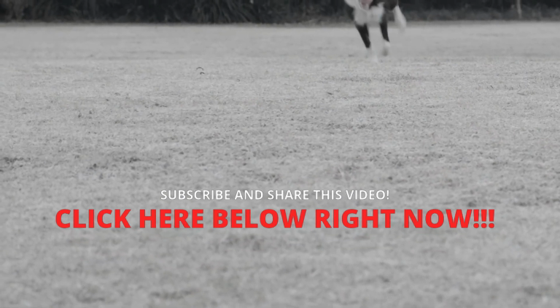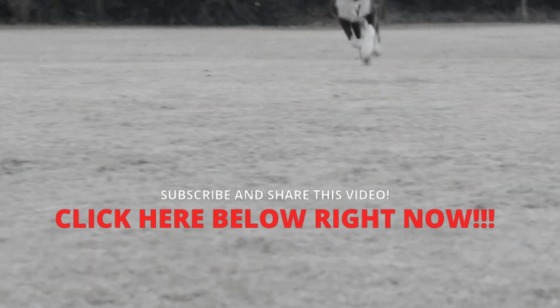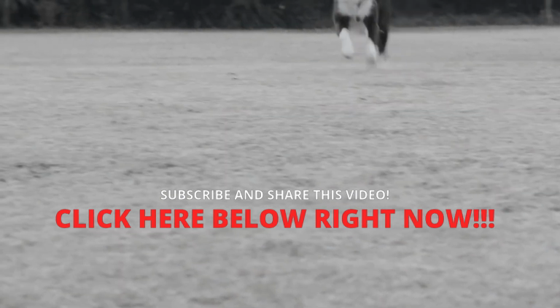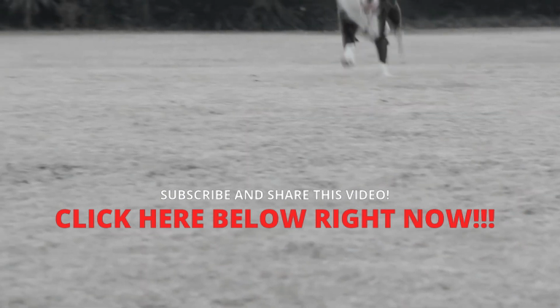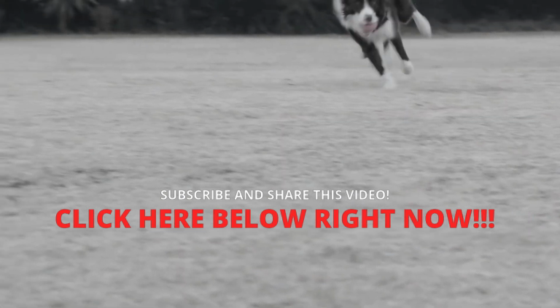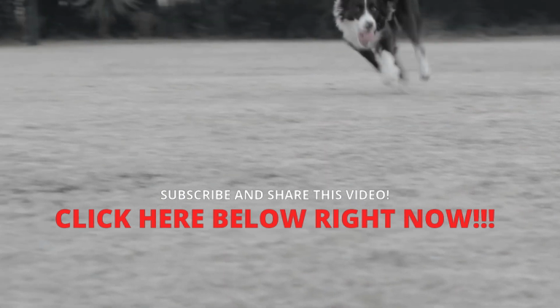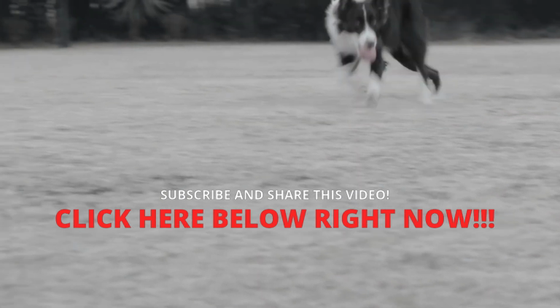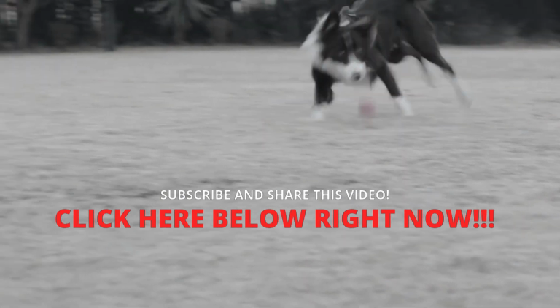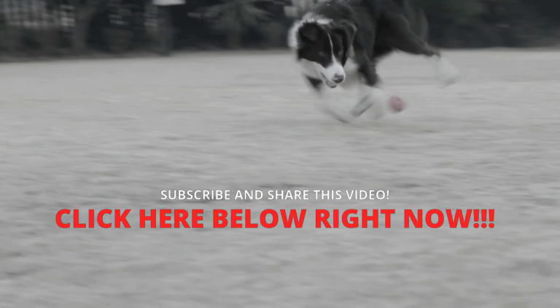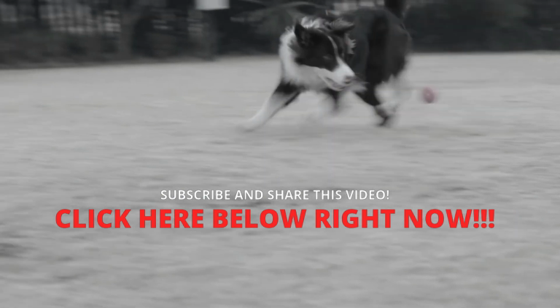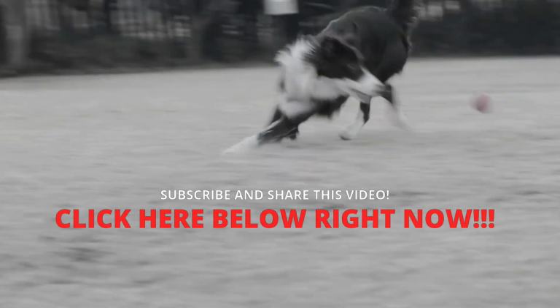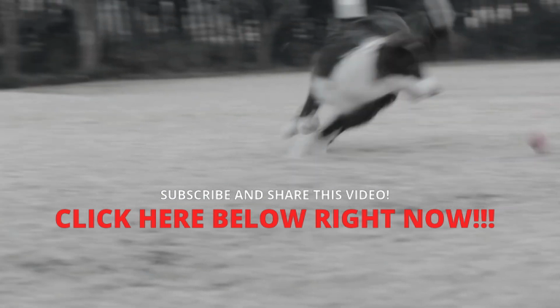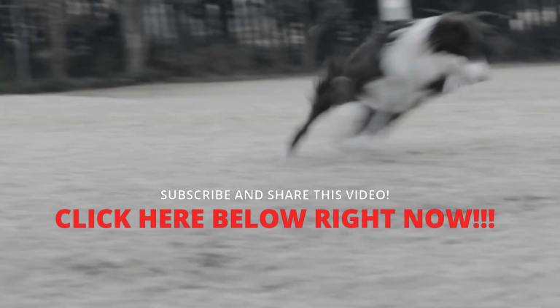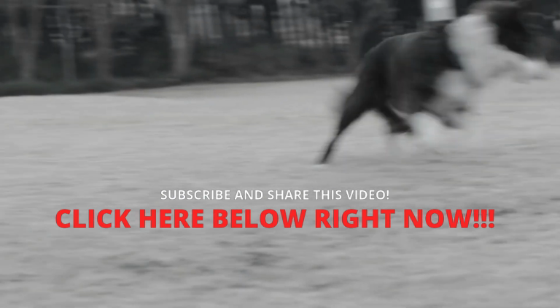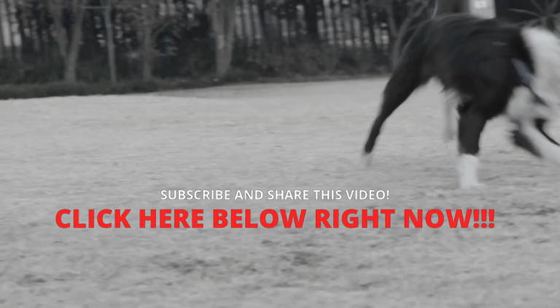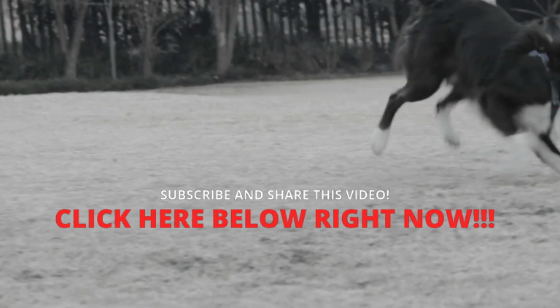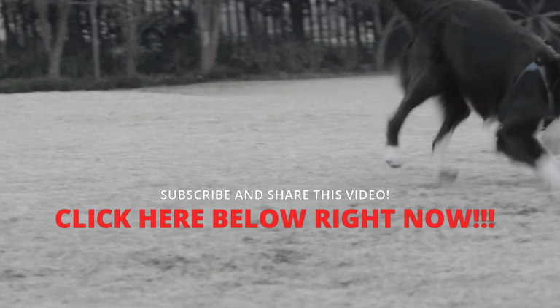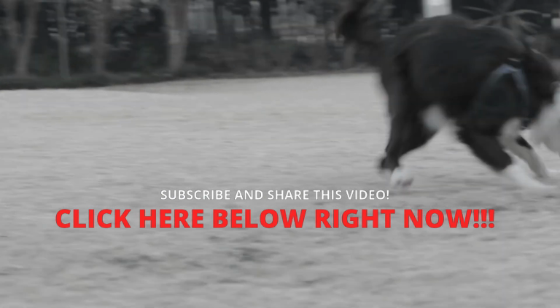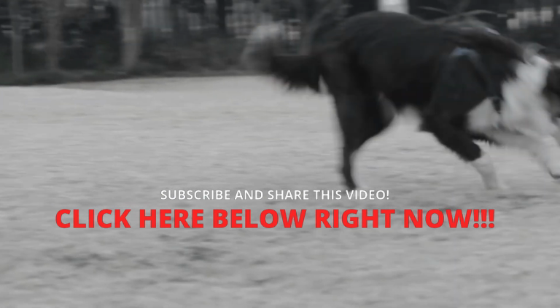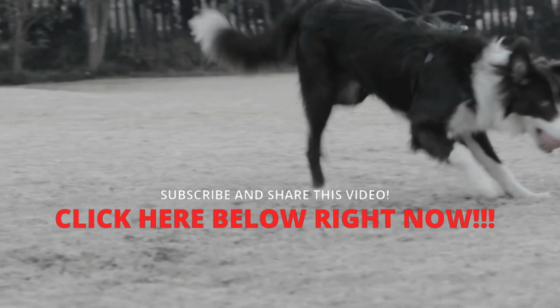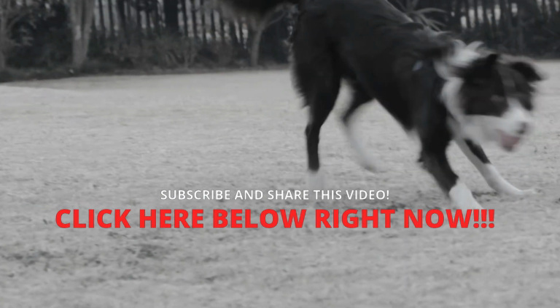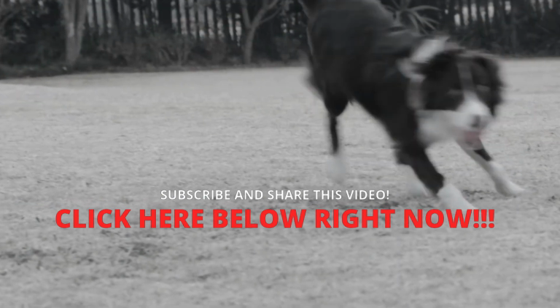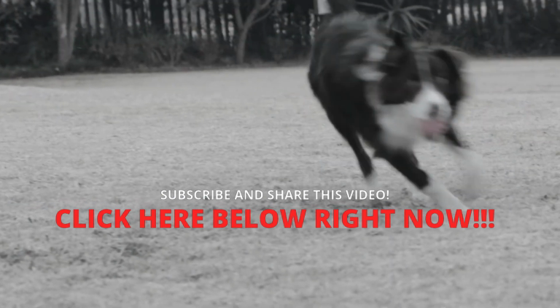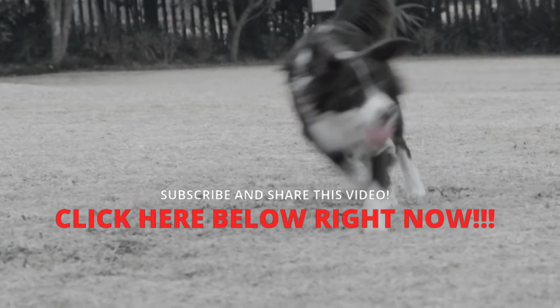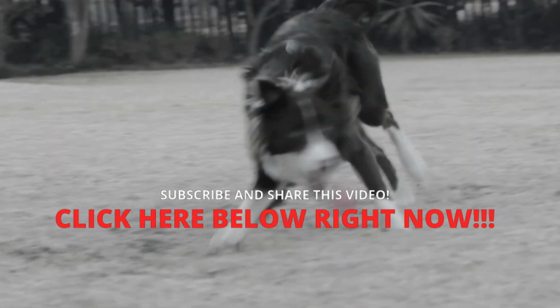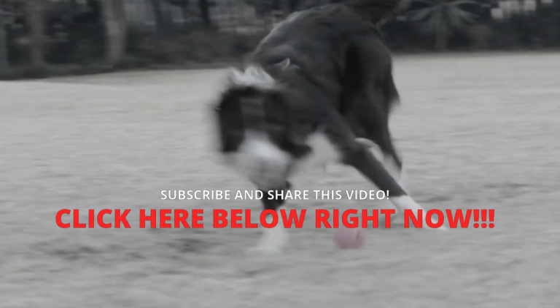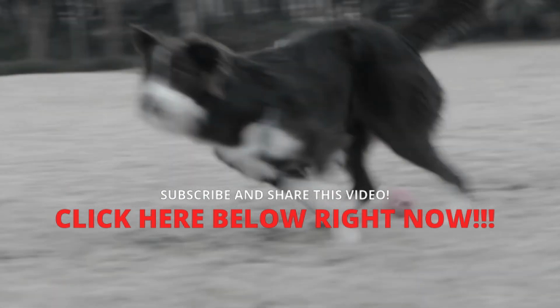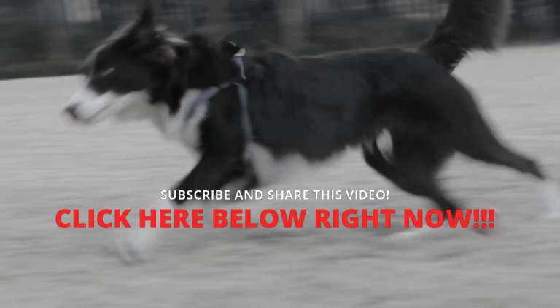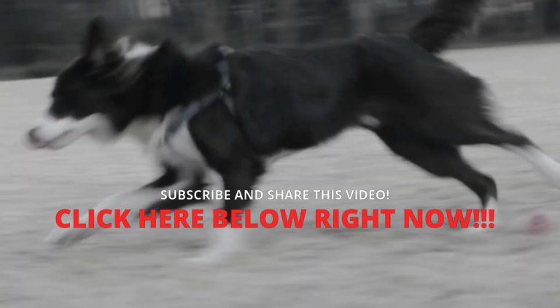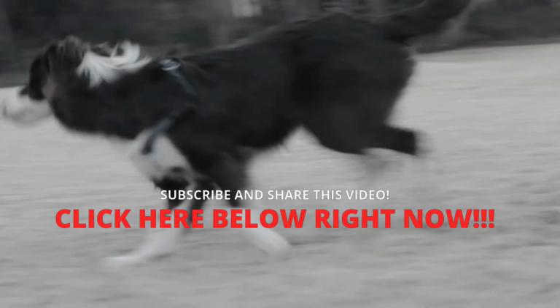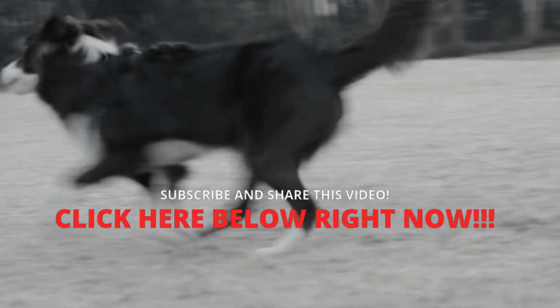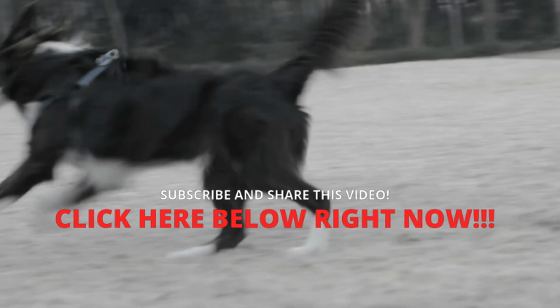Don't forget to subscribe to the channel, comment, and share the video. Thanks.